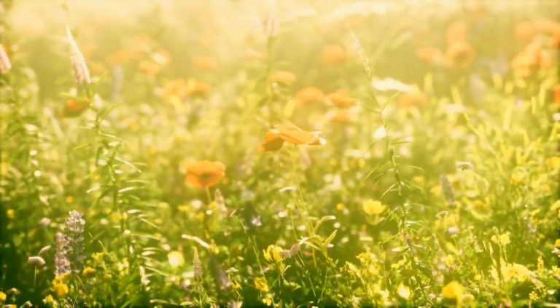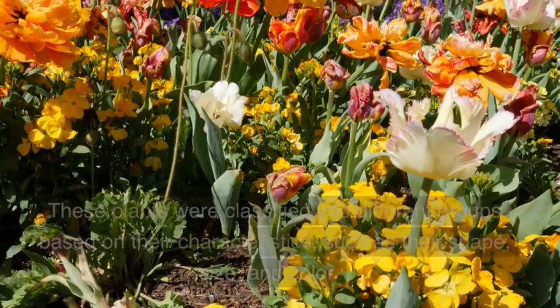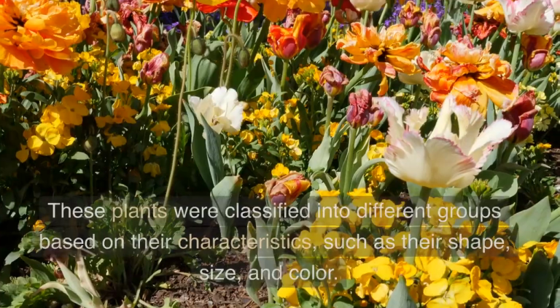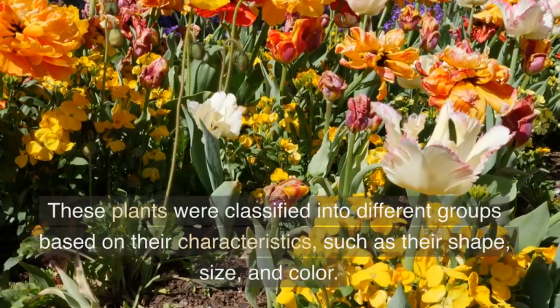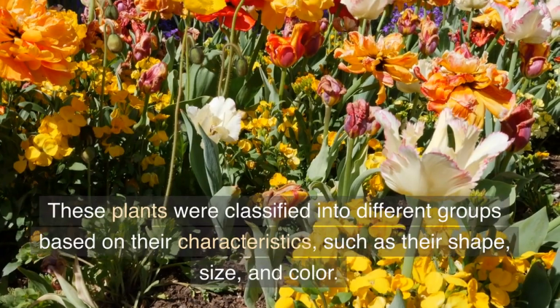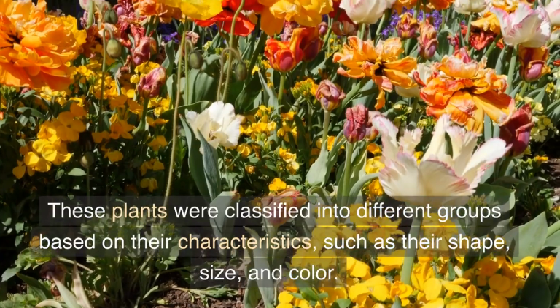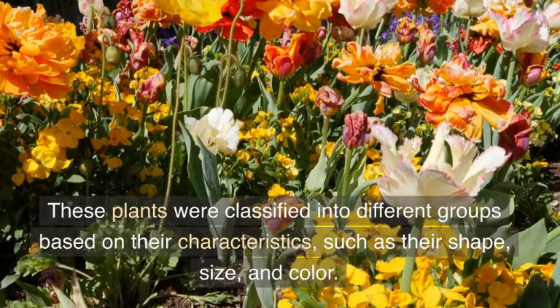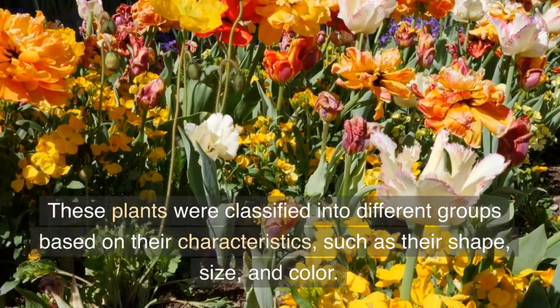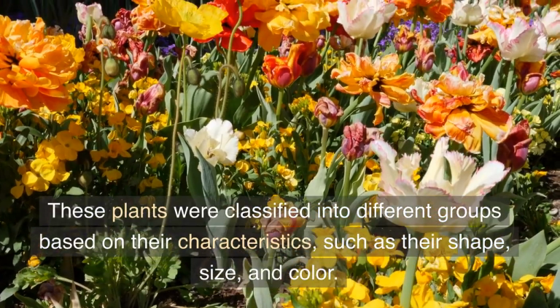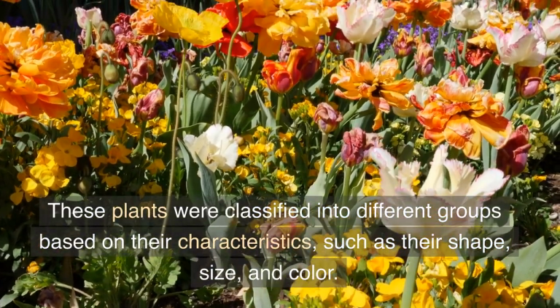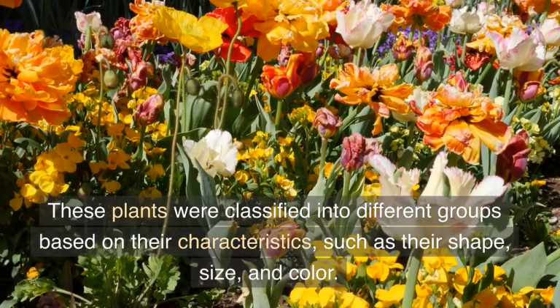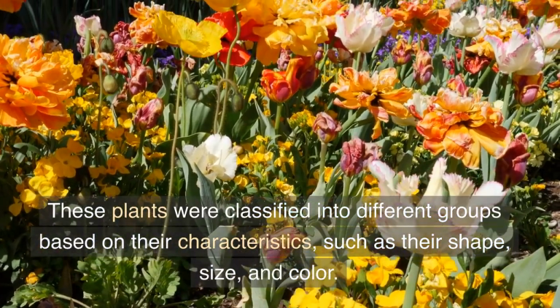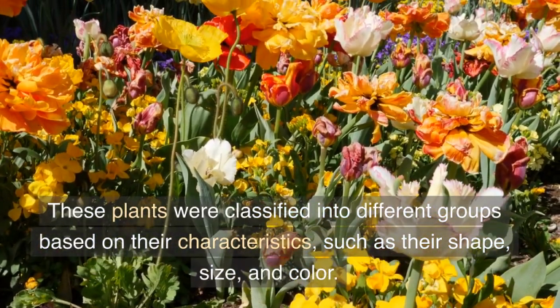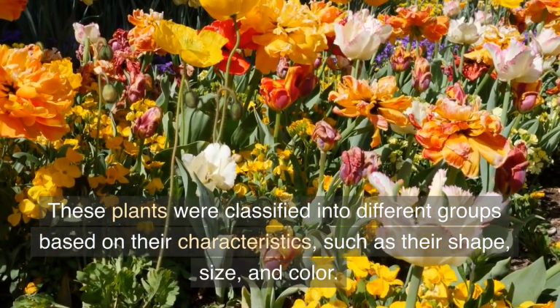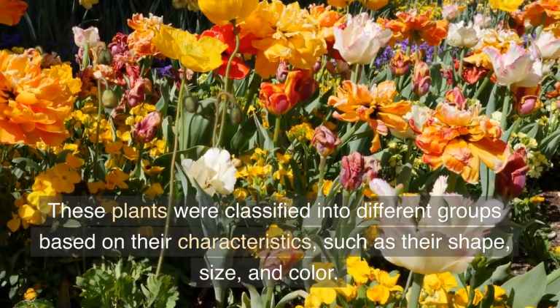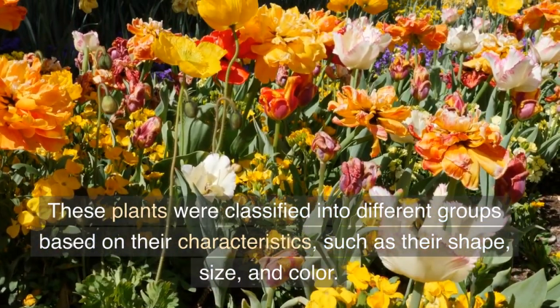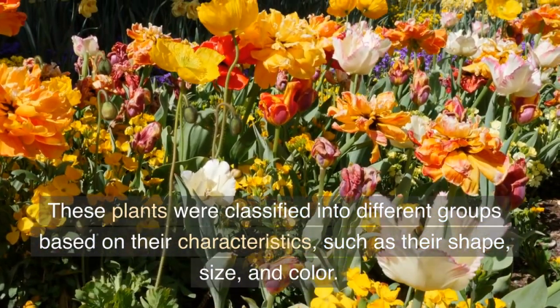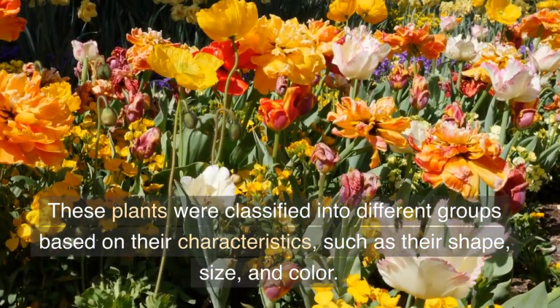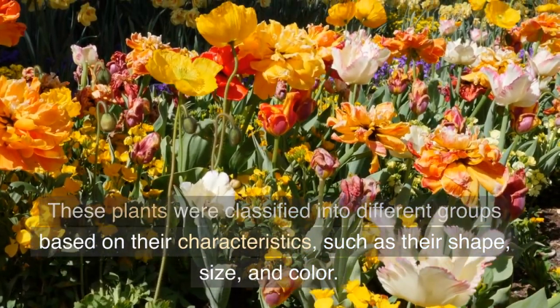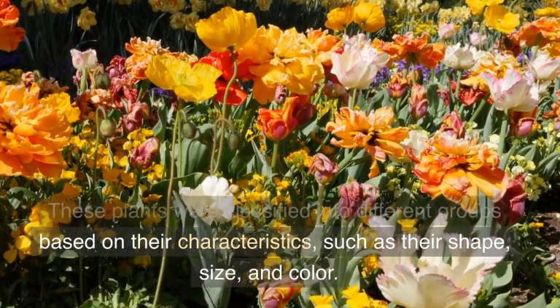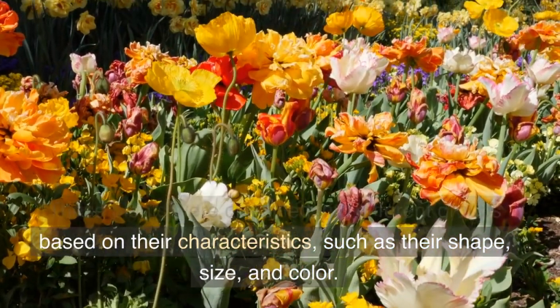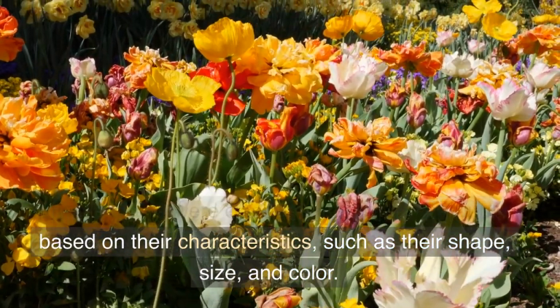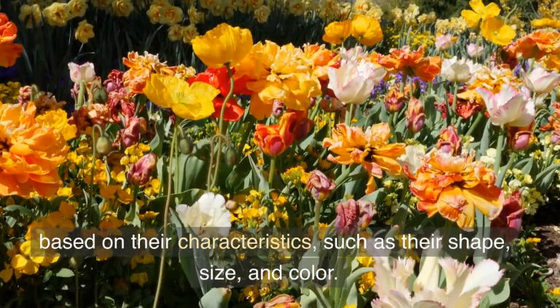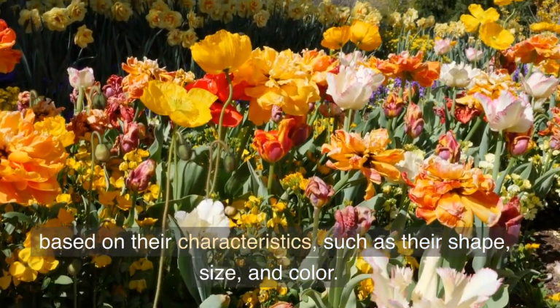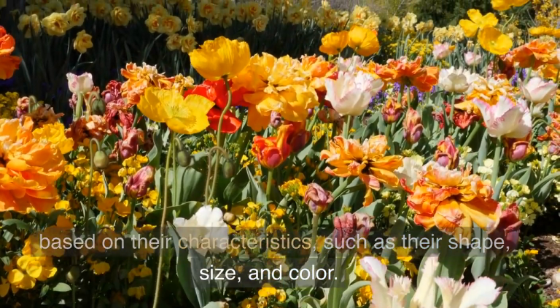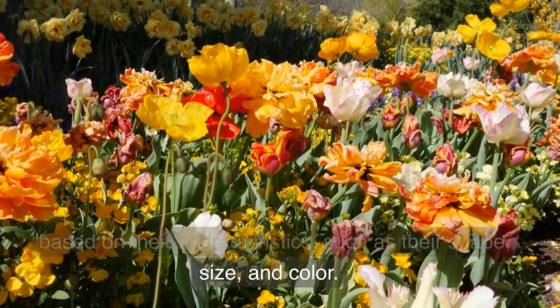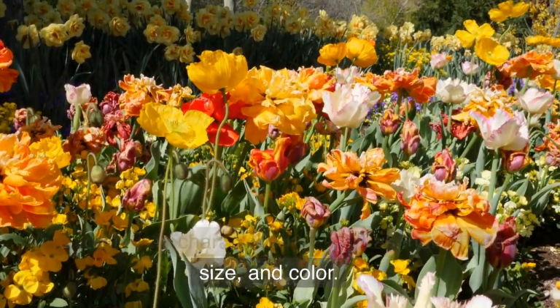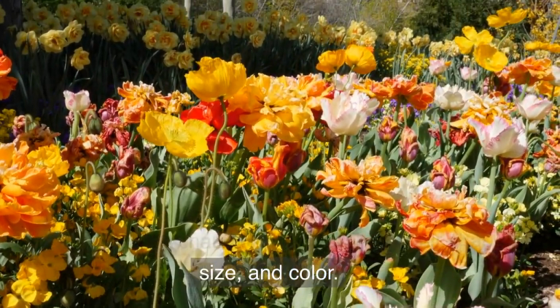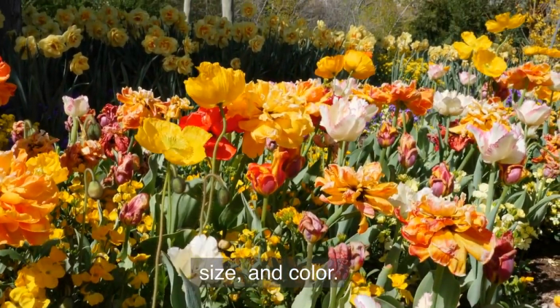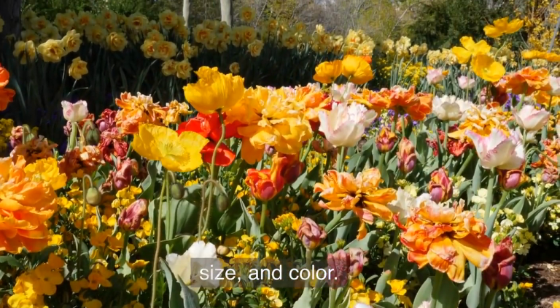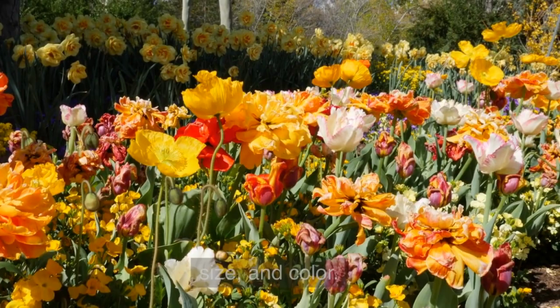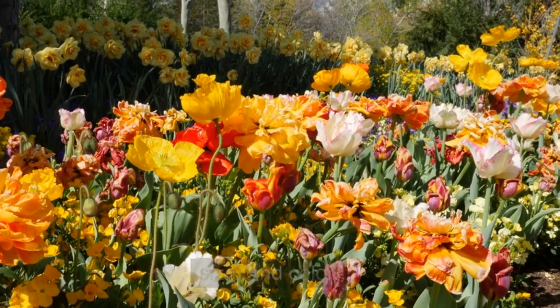These plants were classified into different groups based on their characteristics, such as their shape, size, and color.